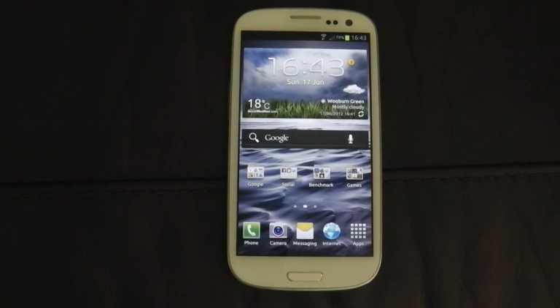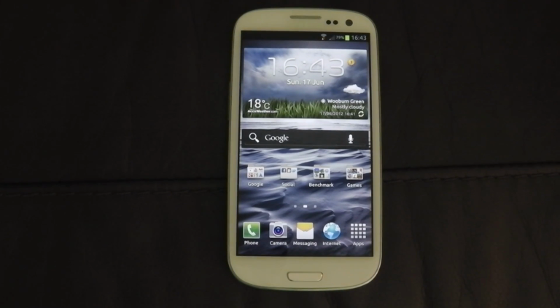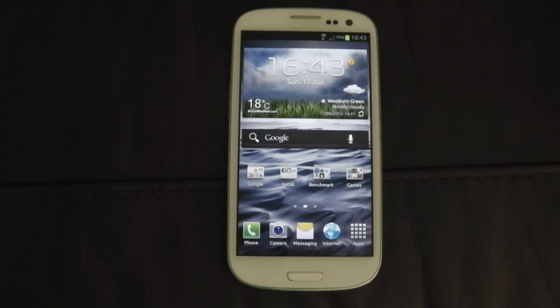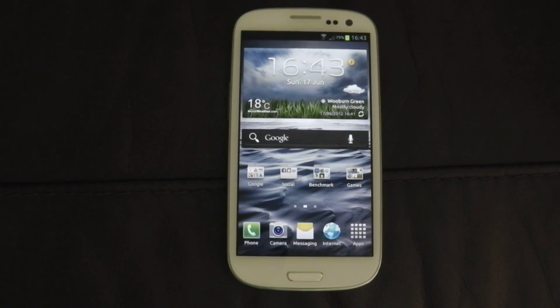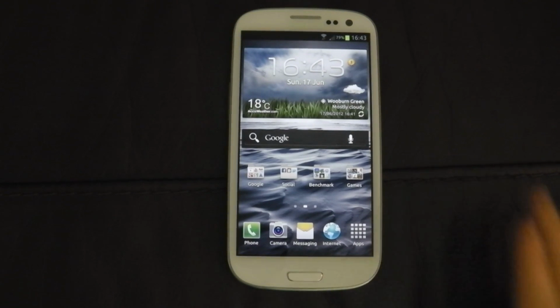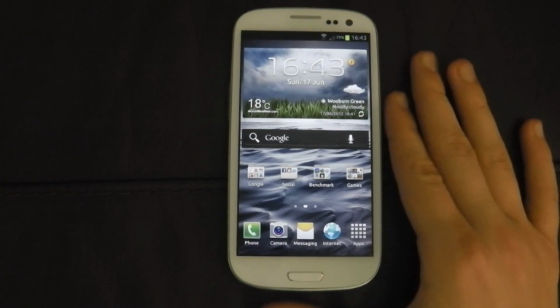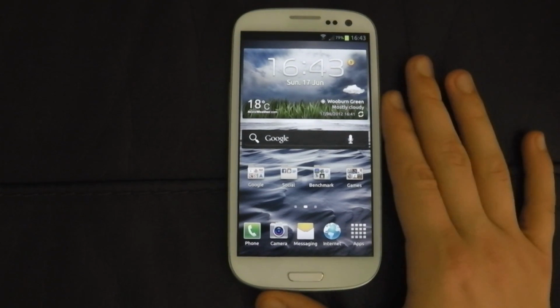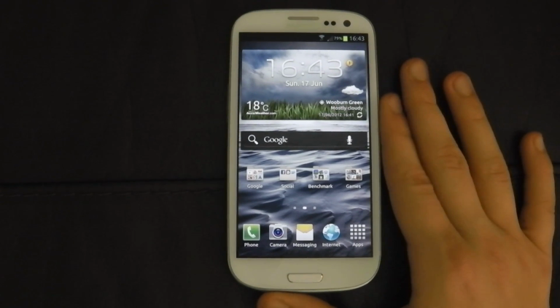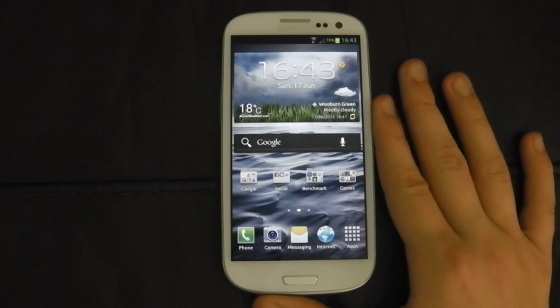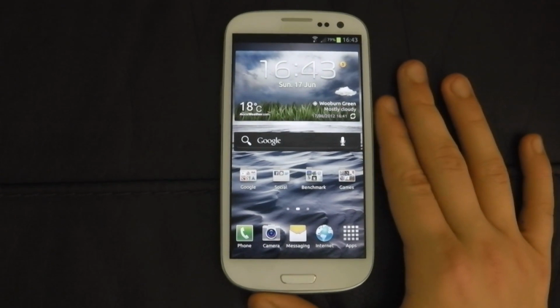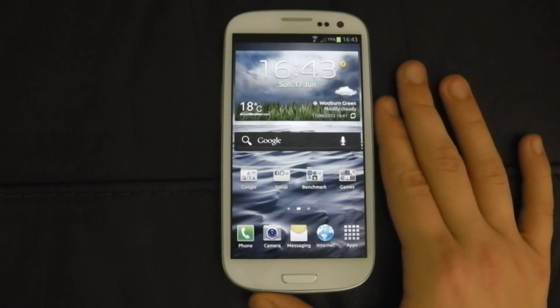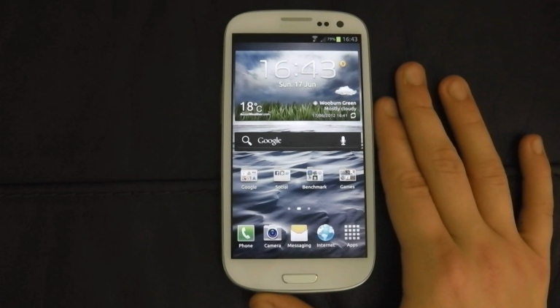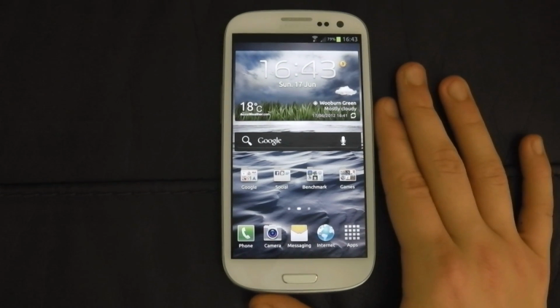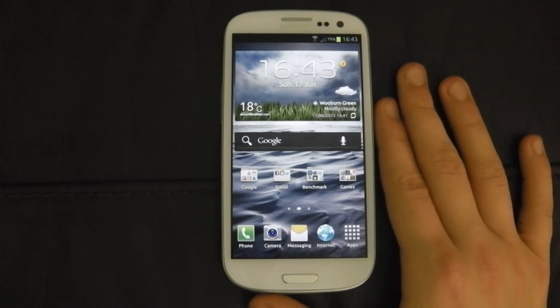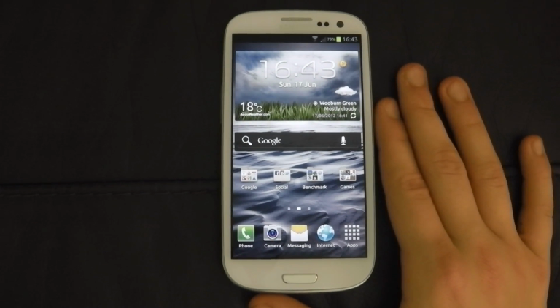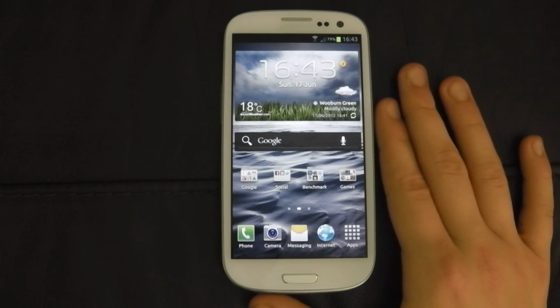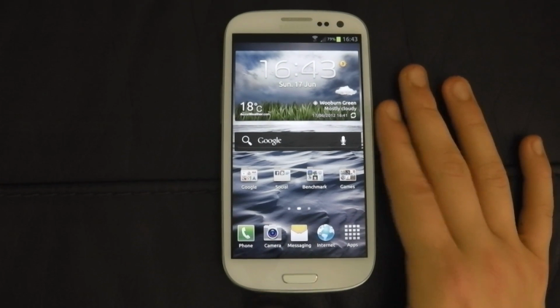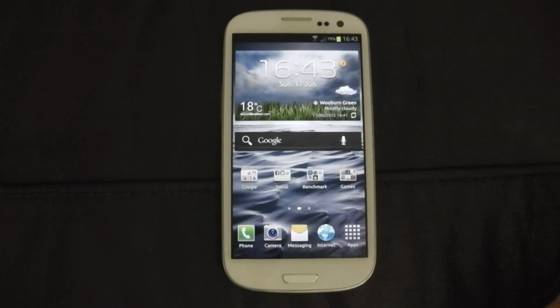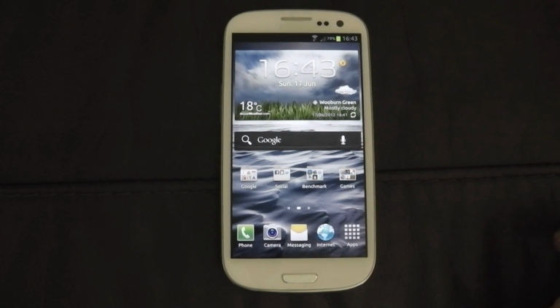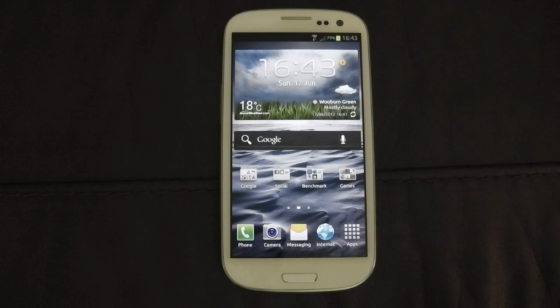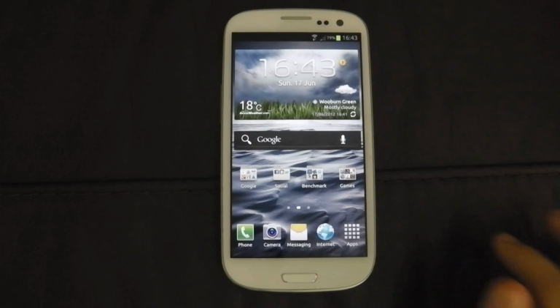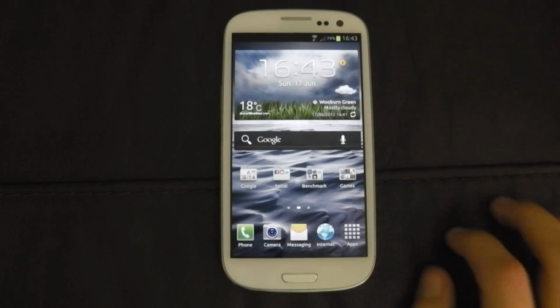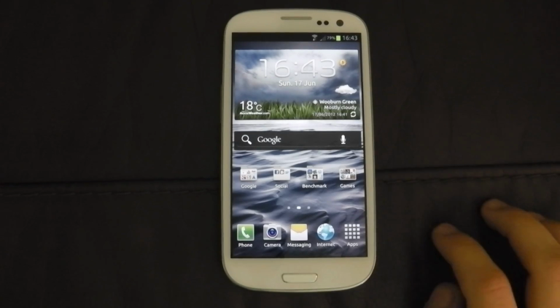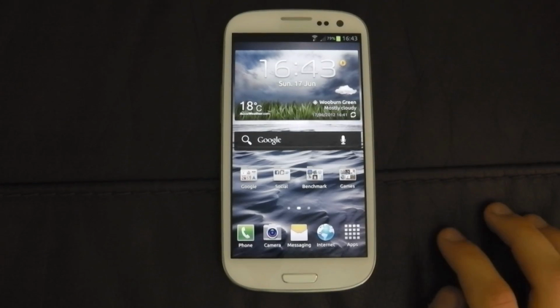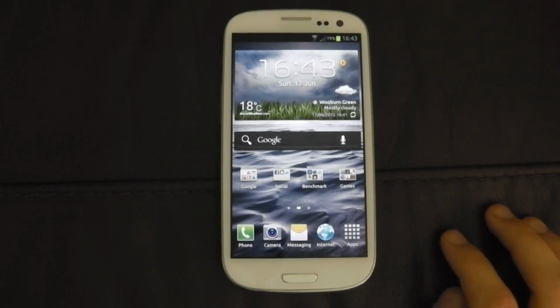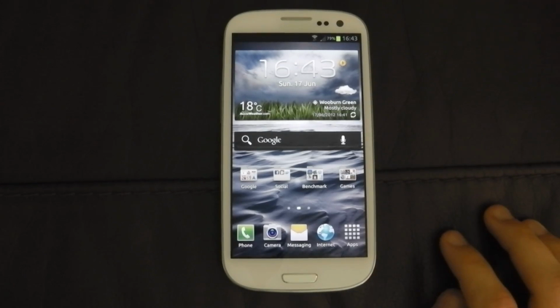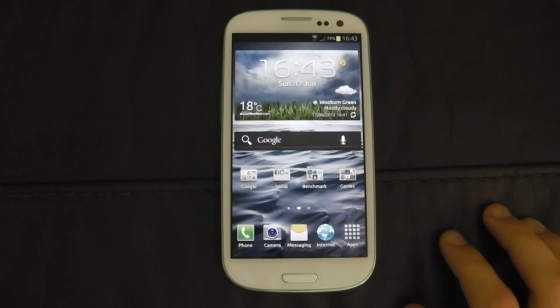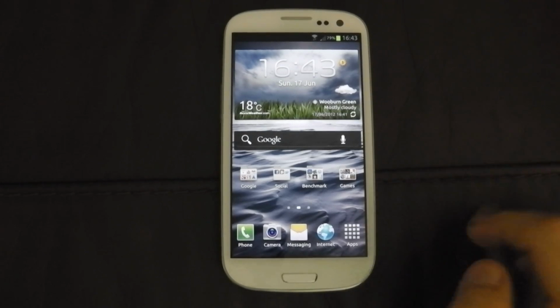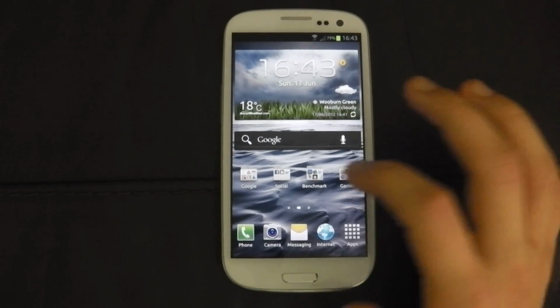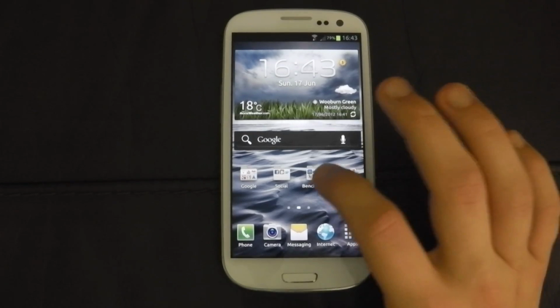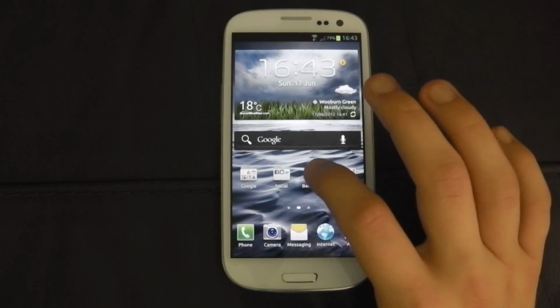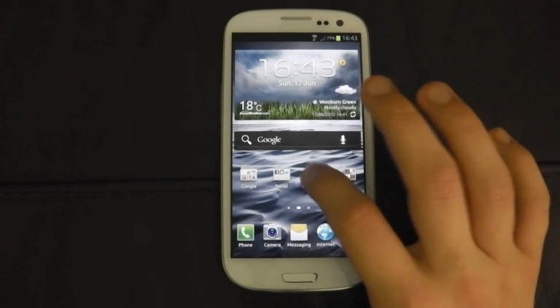Welcome again. This is the third video today for me. This is going to be a benchmark video for the Samsung Galaxy S3.